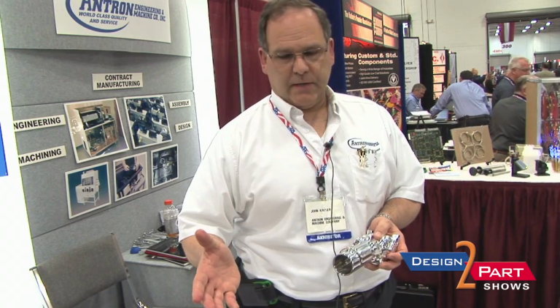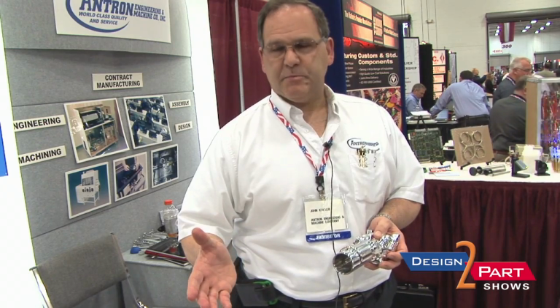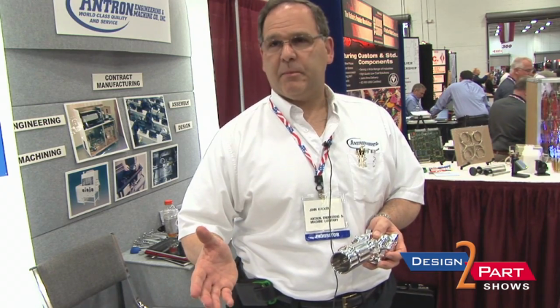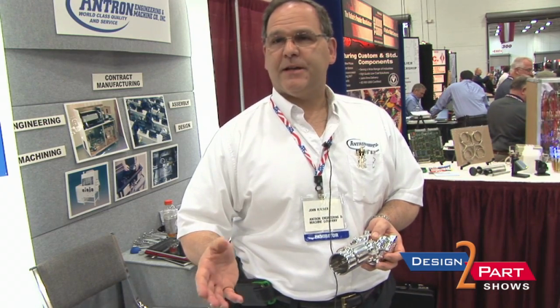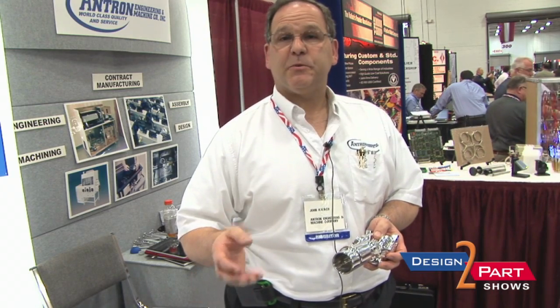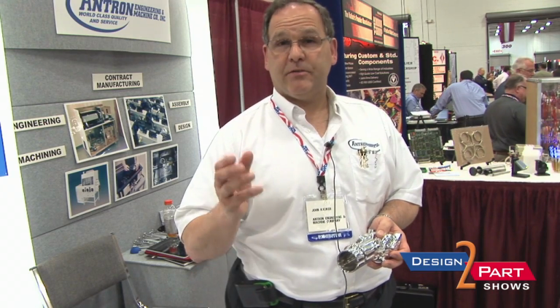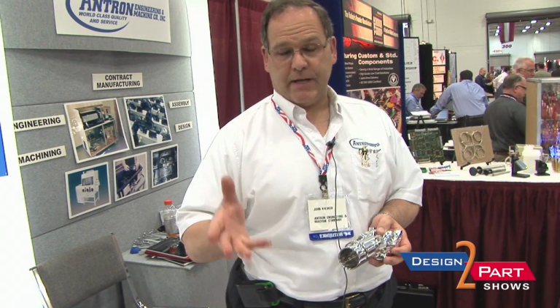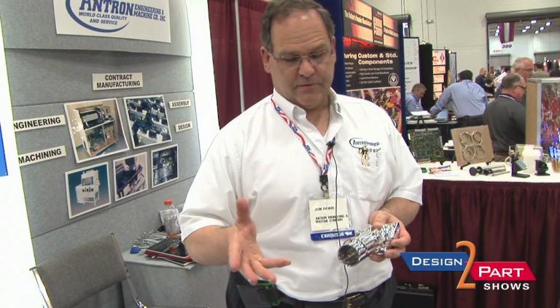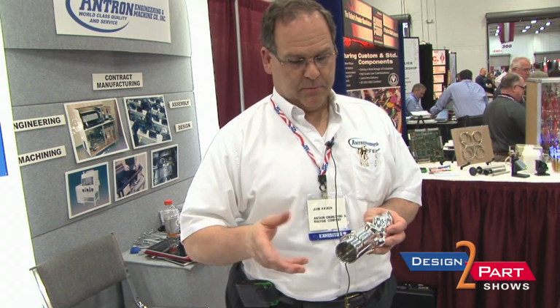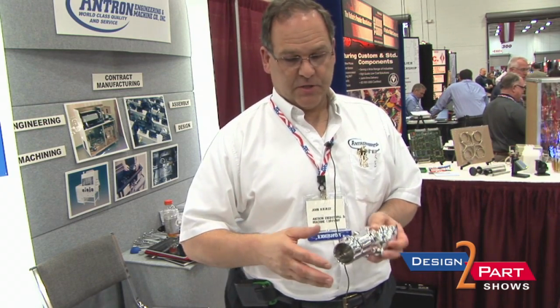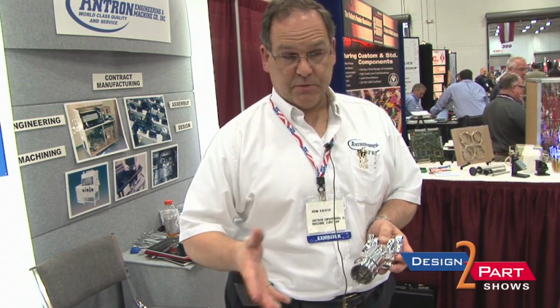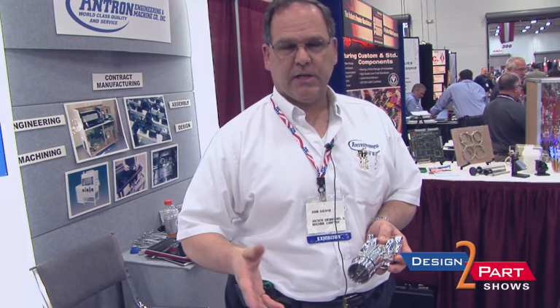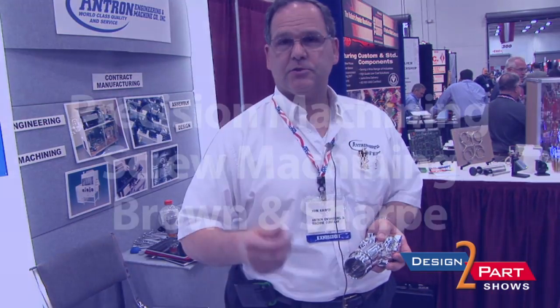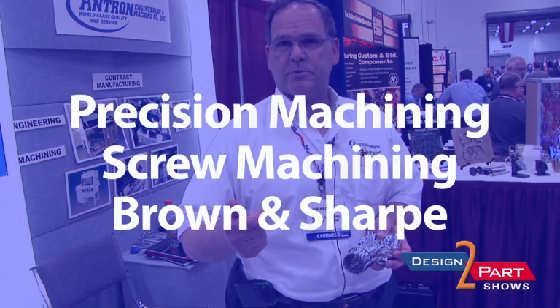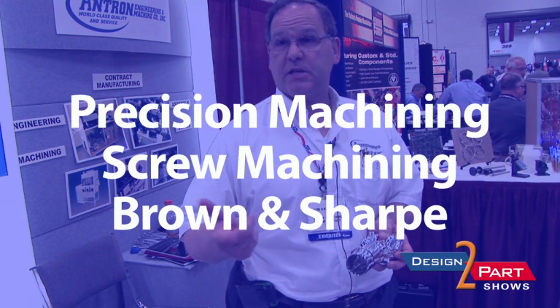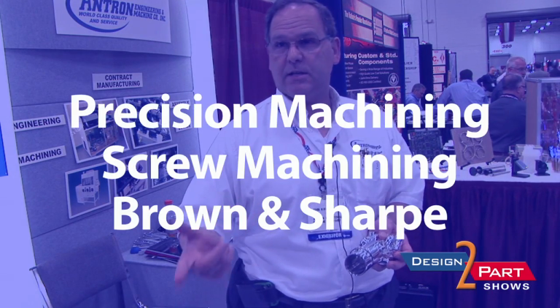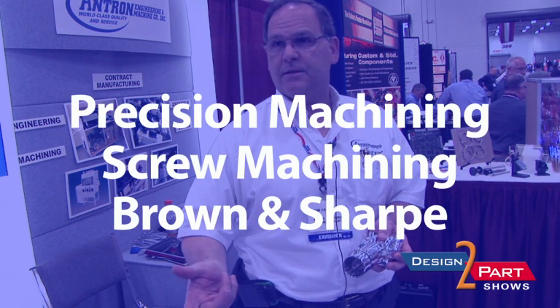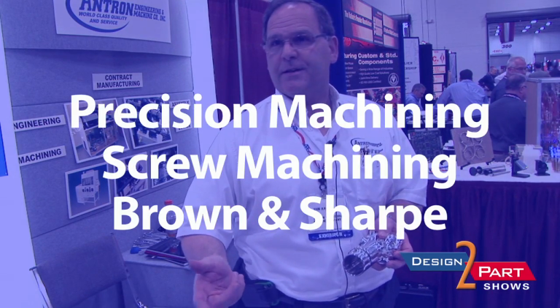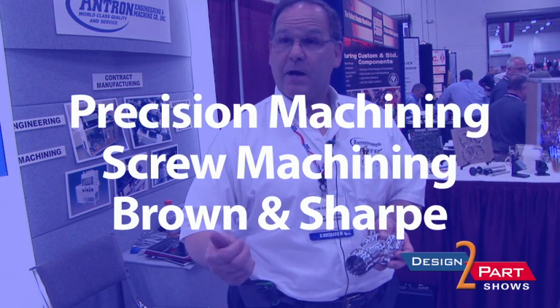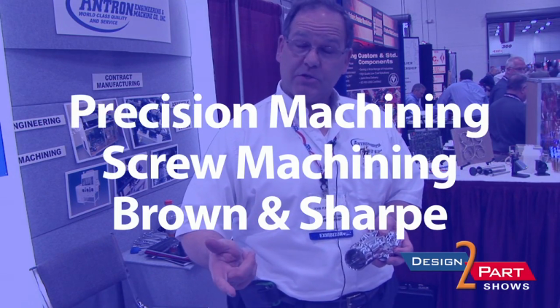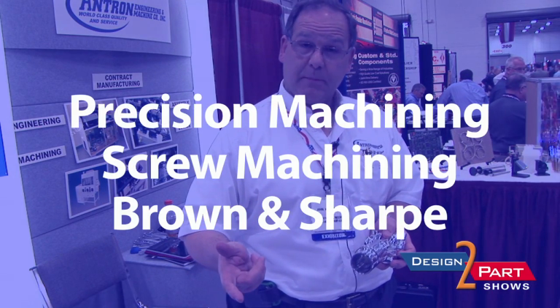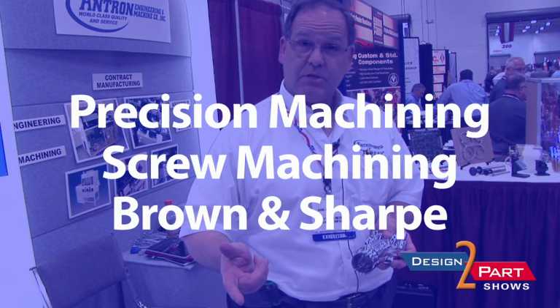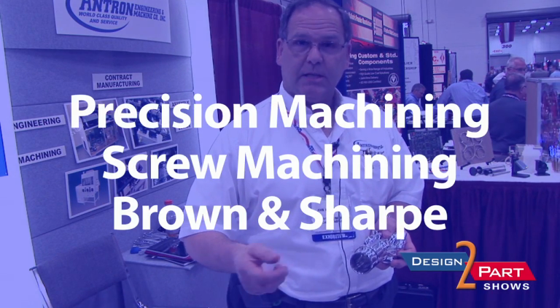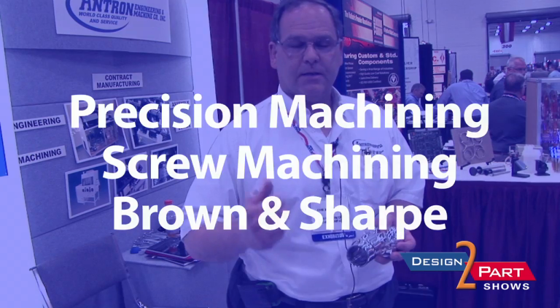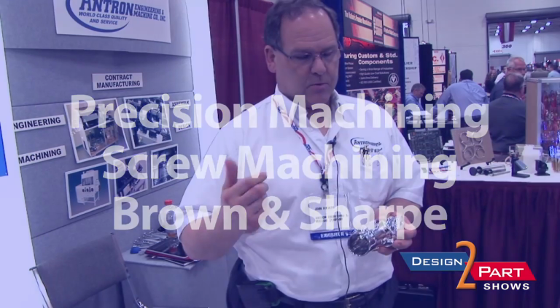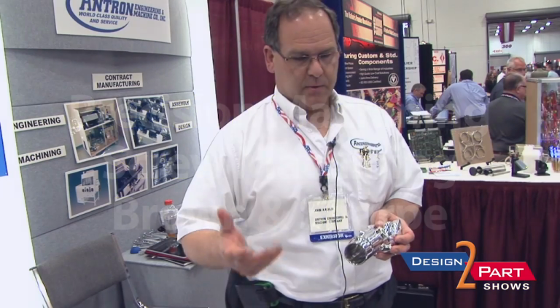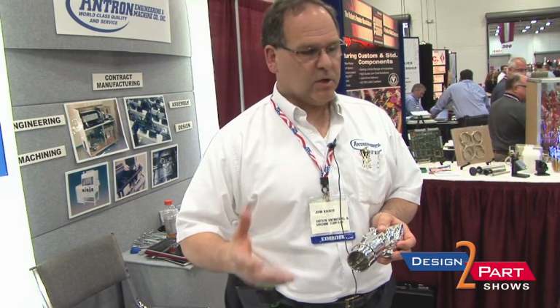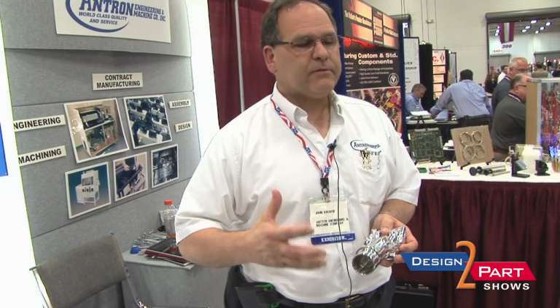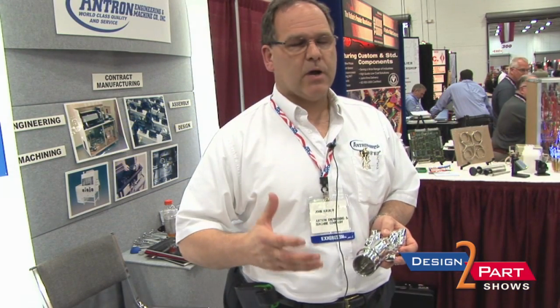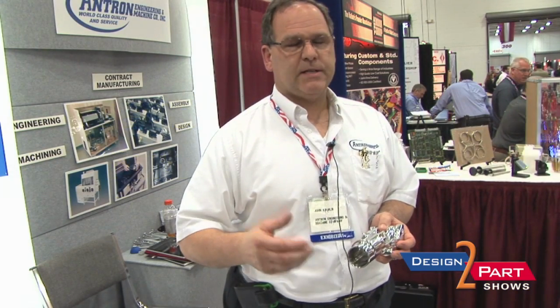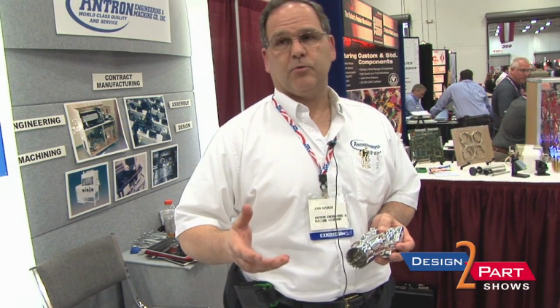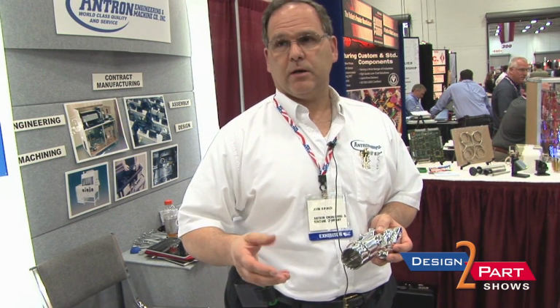The nice part about us is we have a lot of precision machining, screw machining, Brown and Sharpe machining. We have a lot of varieties of work.